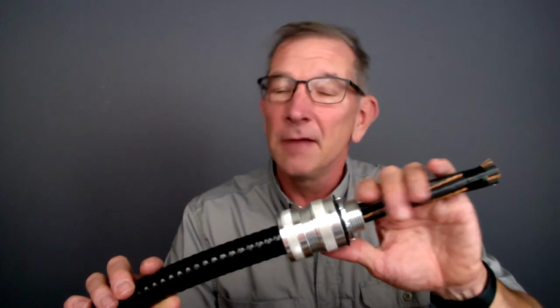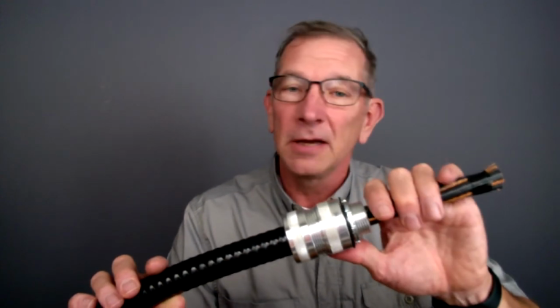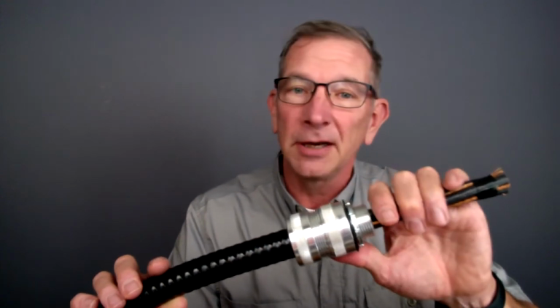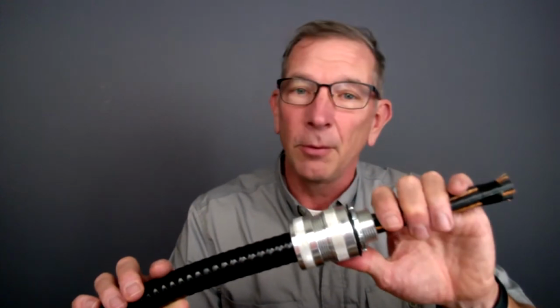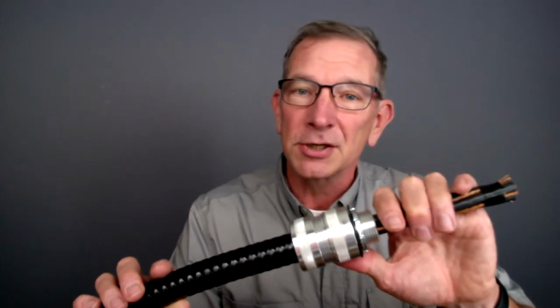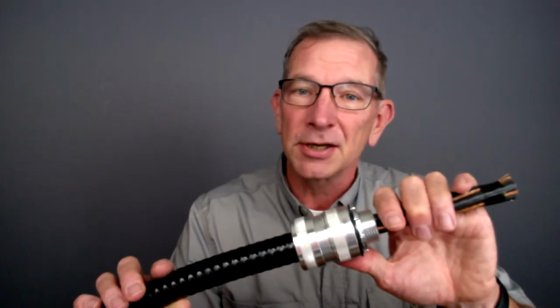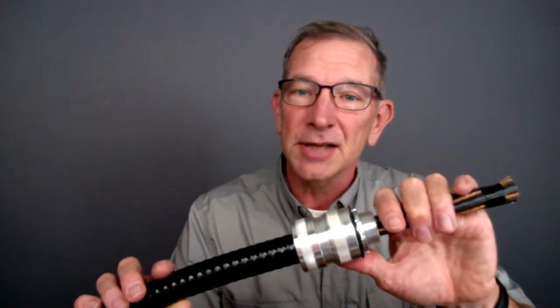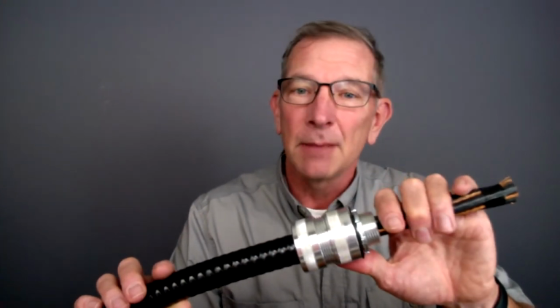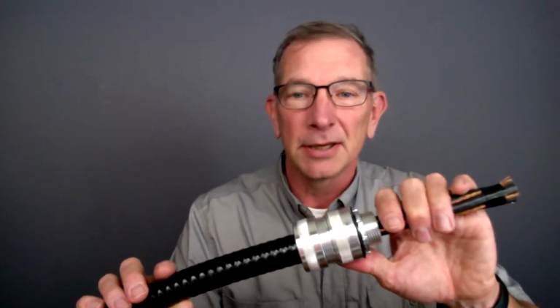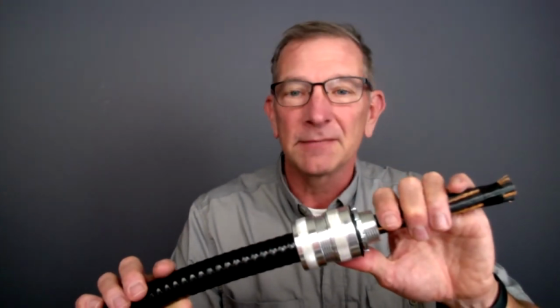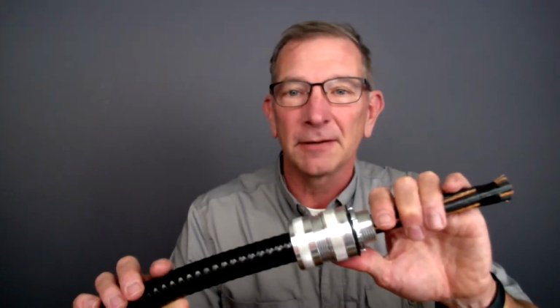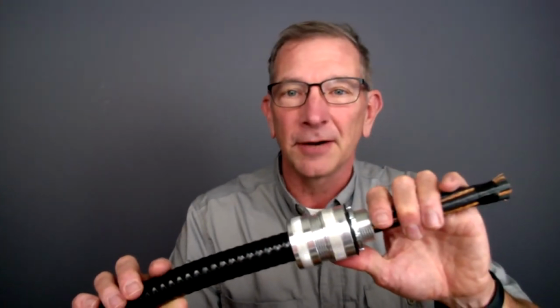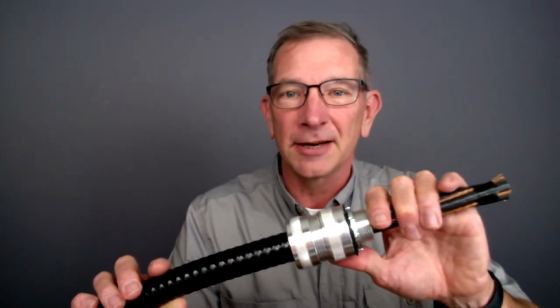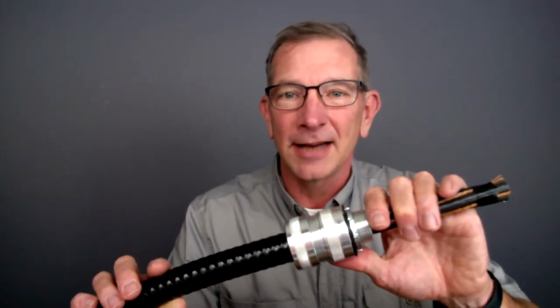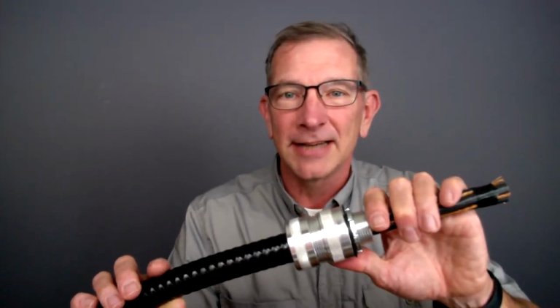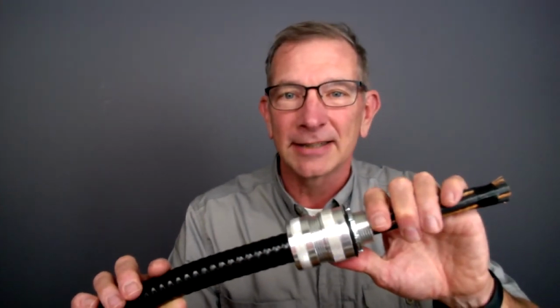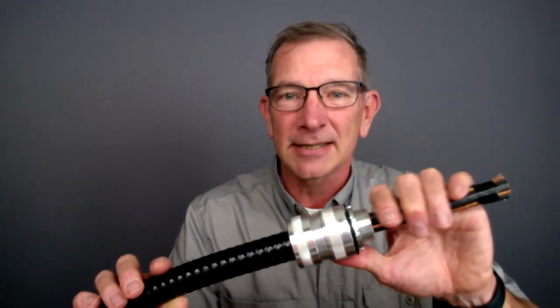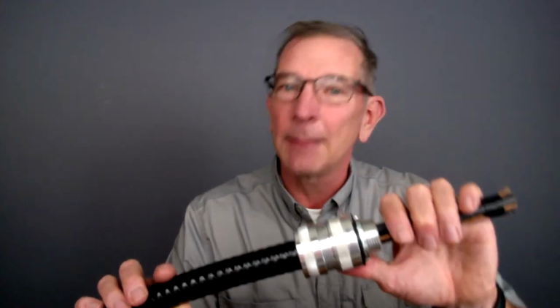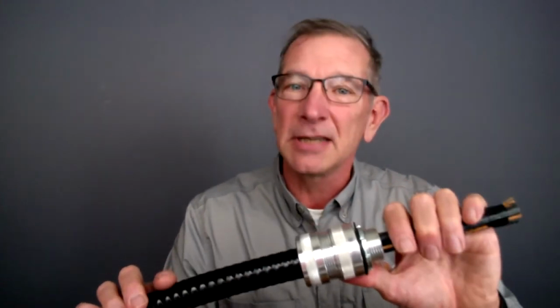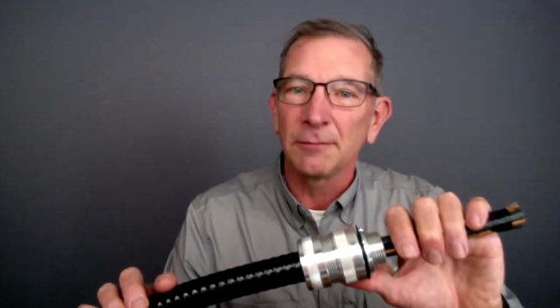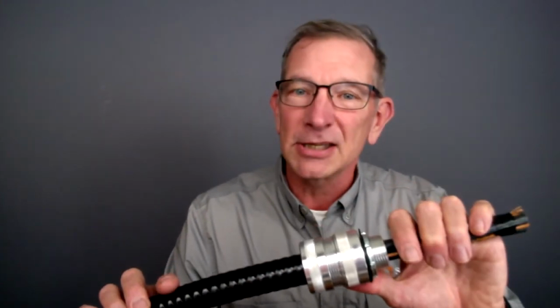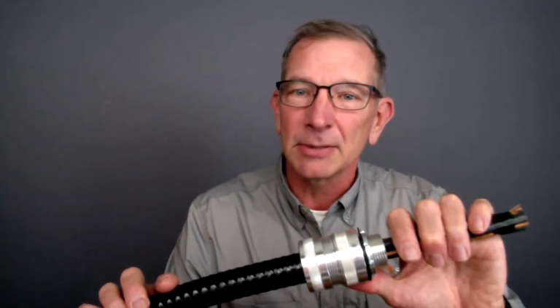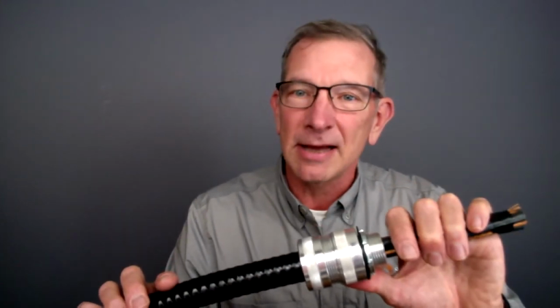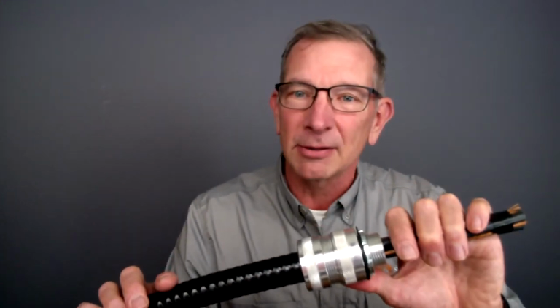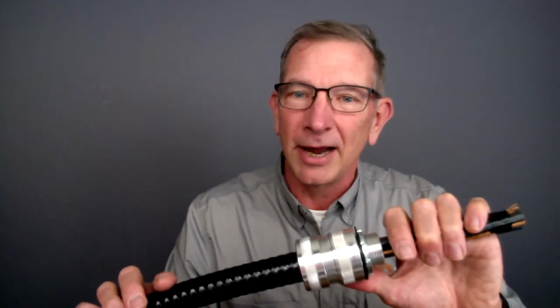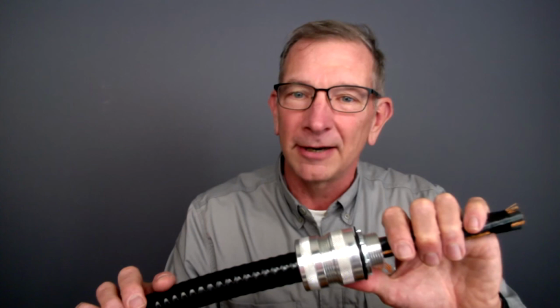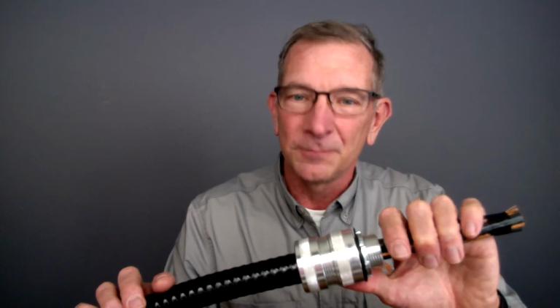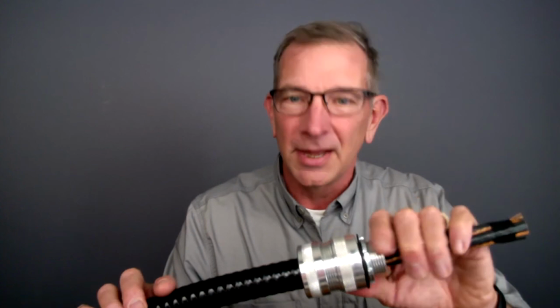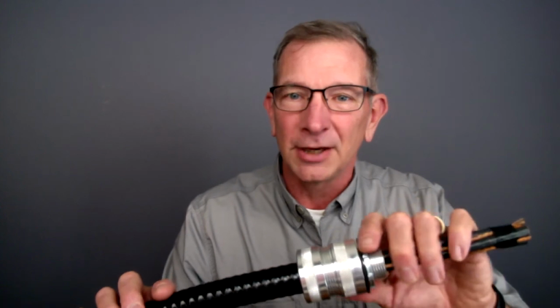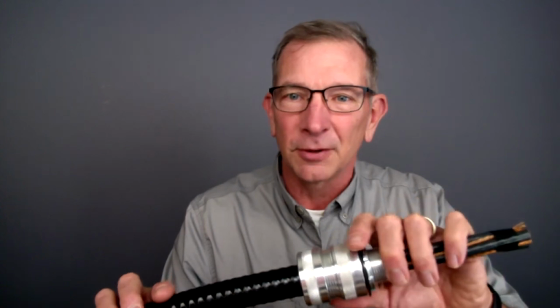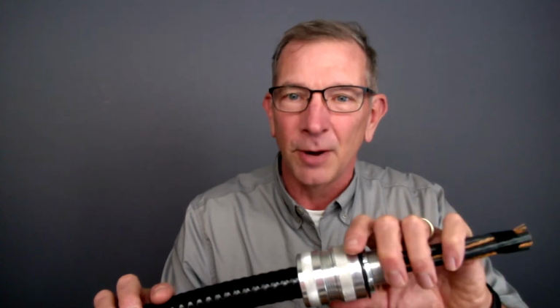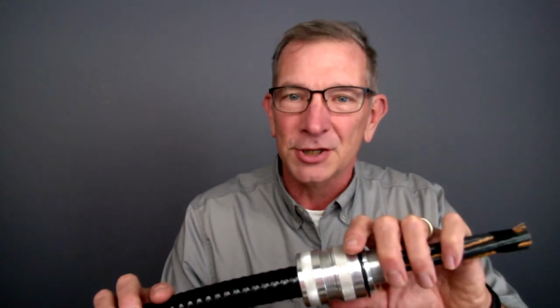If you have any questions, please feel free and contact us. I'm Steve Wetzel with Southwire. Thank you for watching.